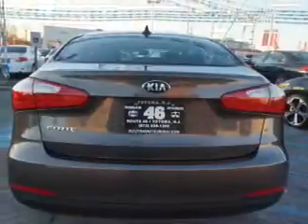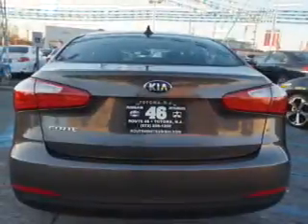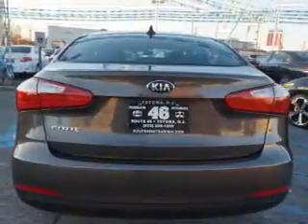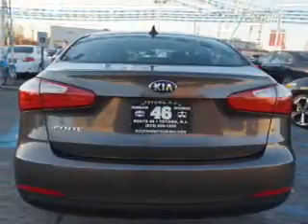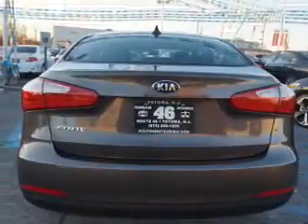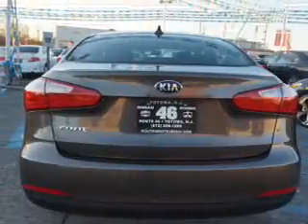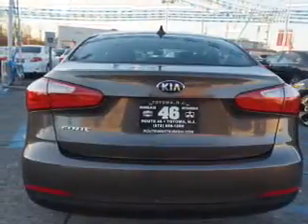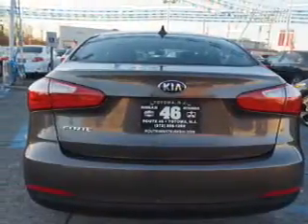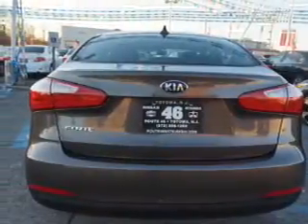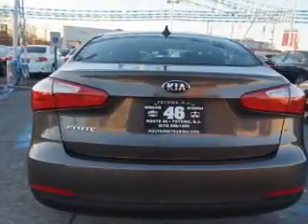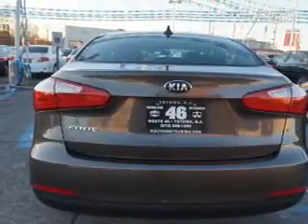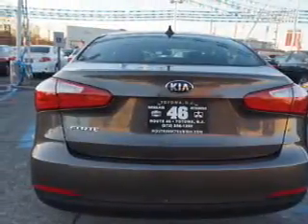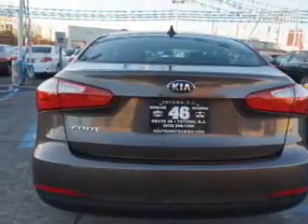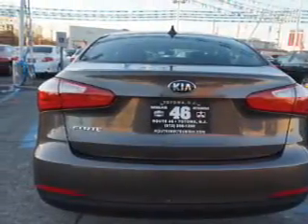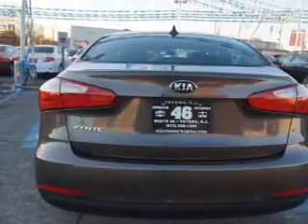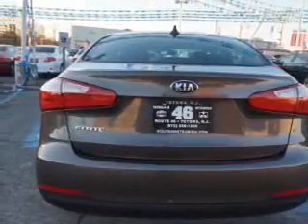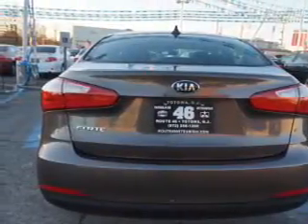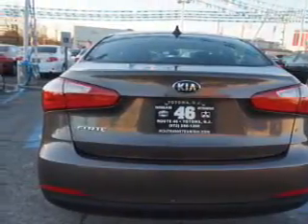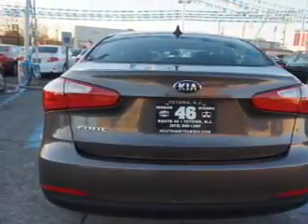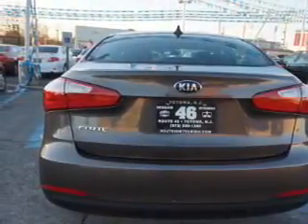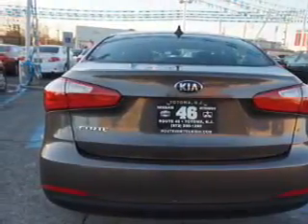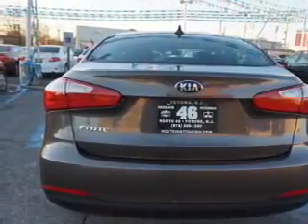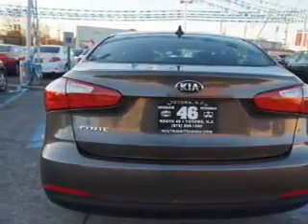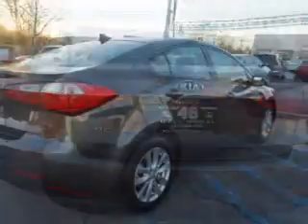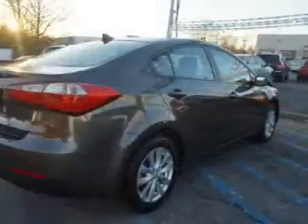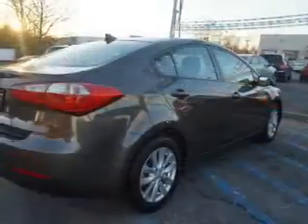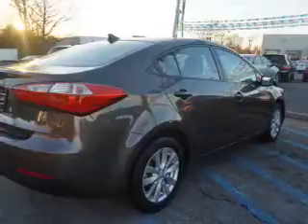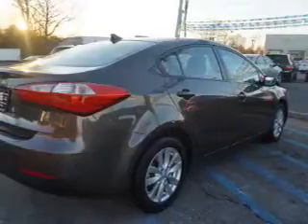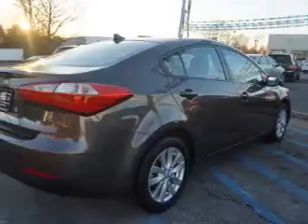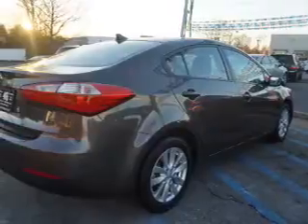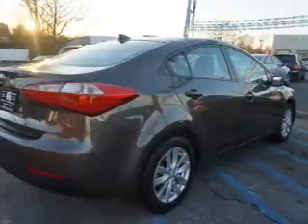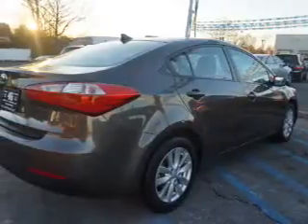Bluetooth wireless, power steering, air conditioning. Our website offers more information on all of our vehicles.